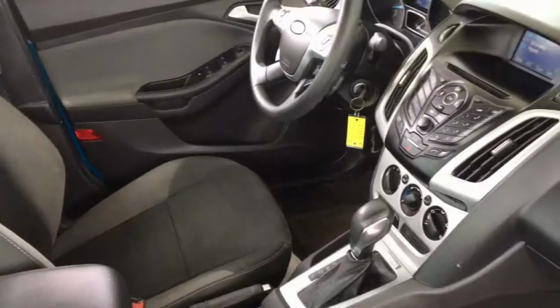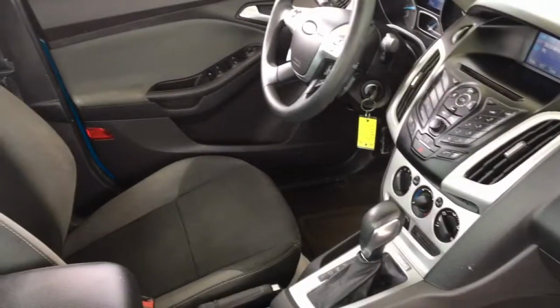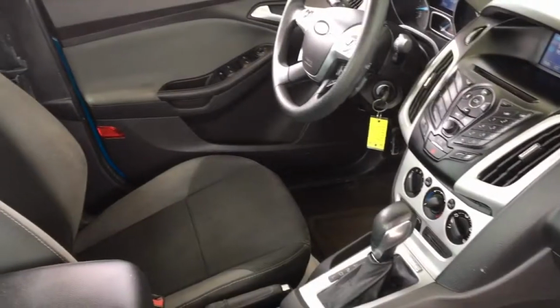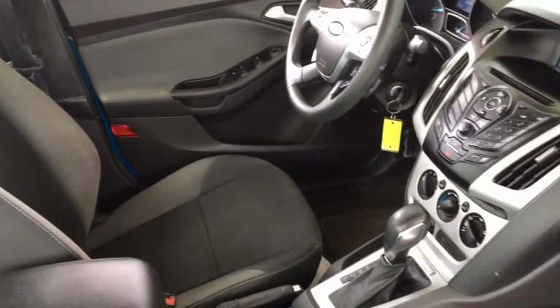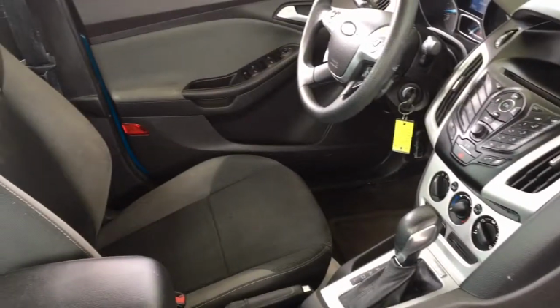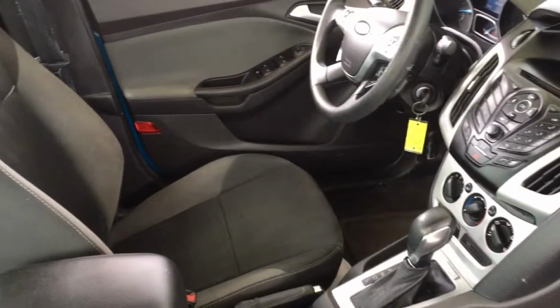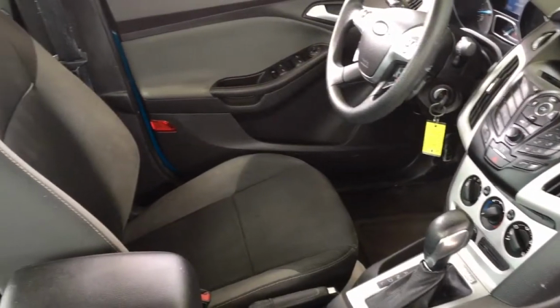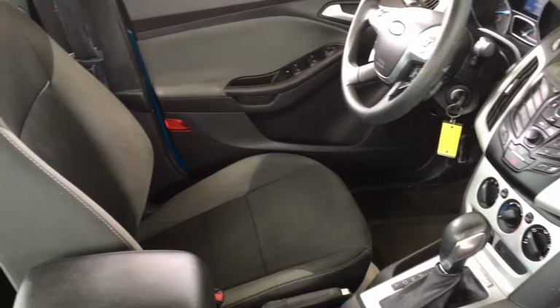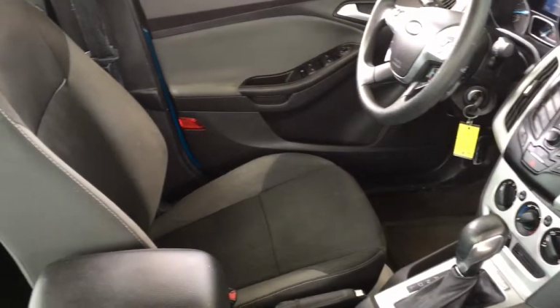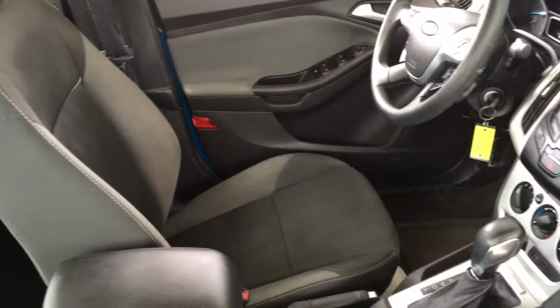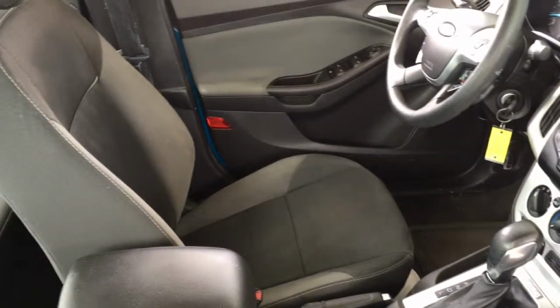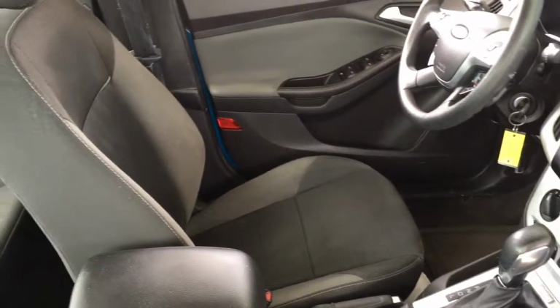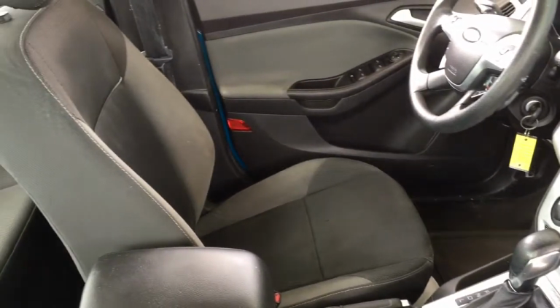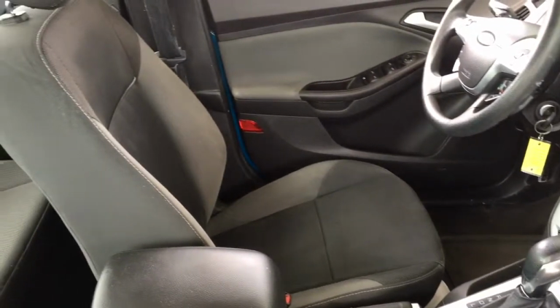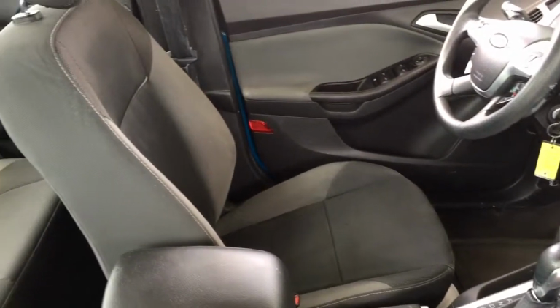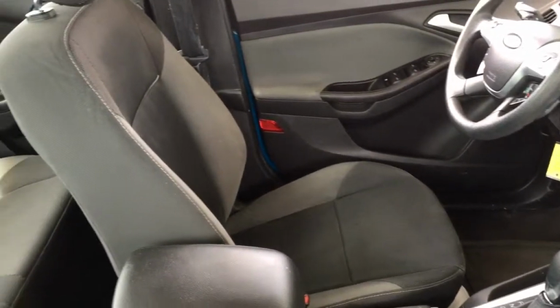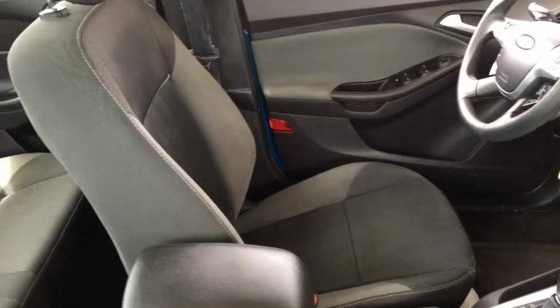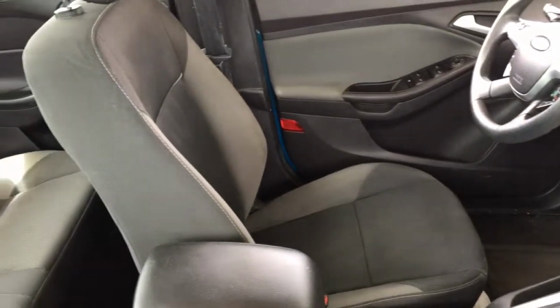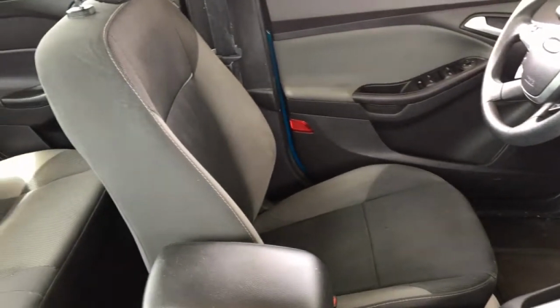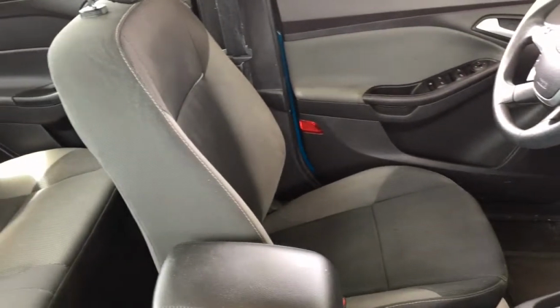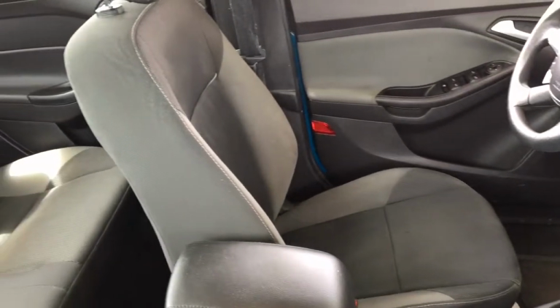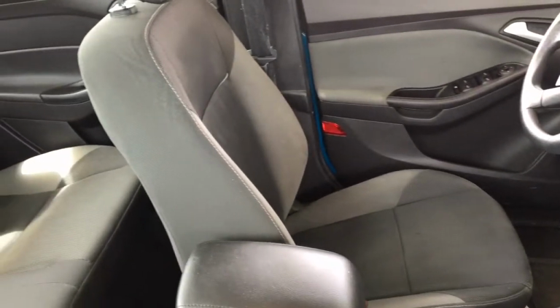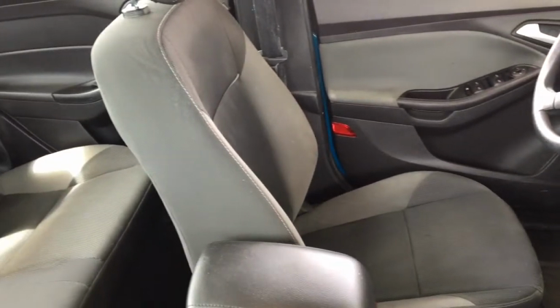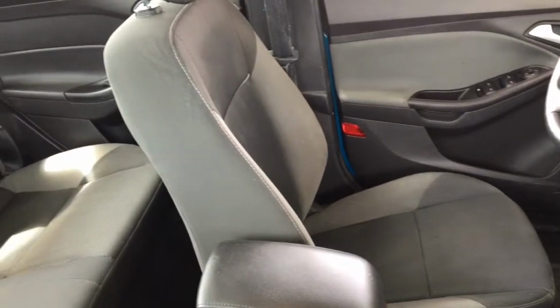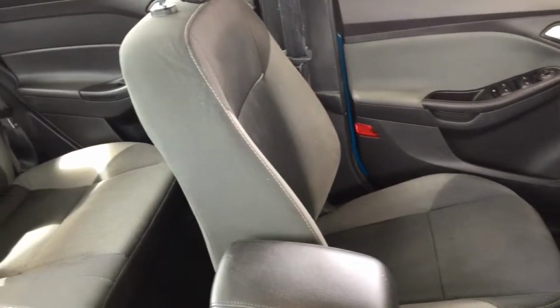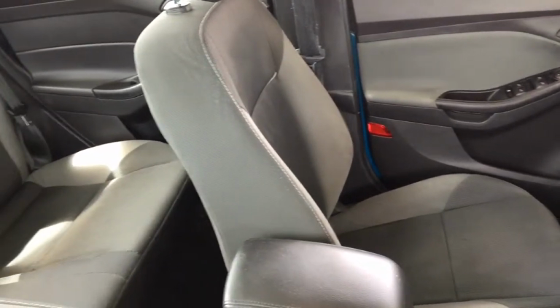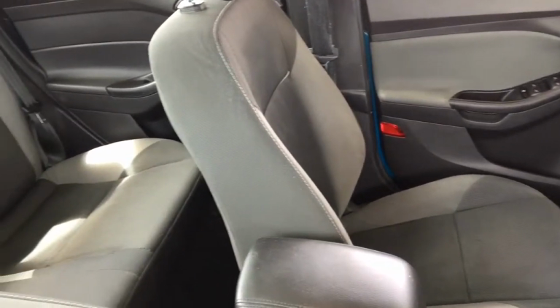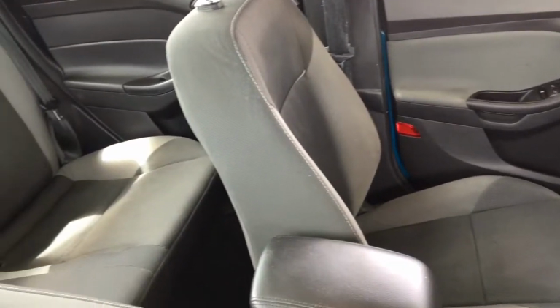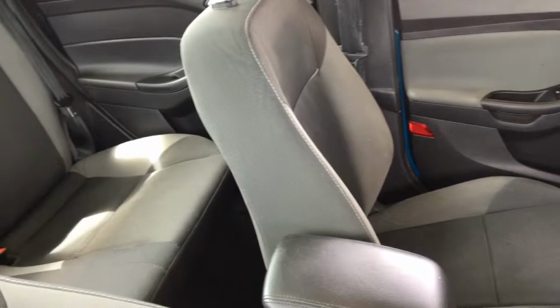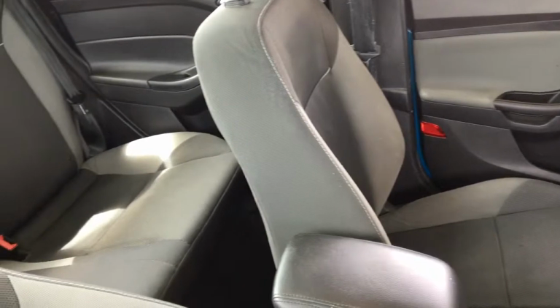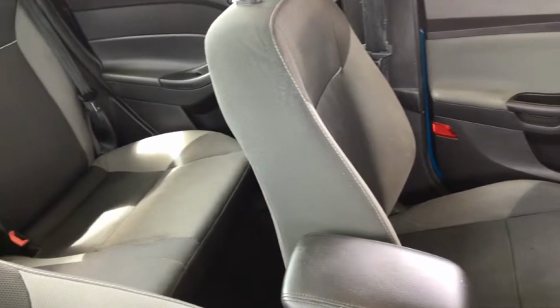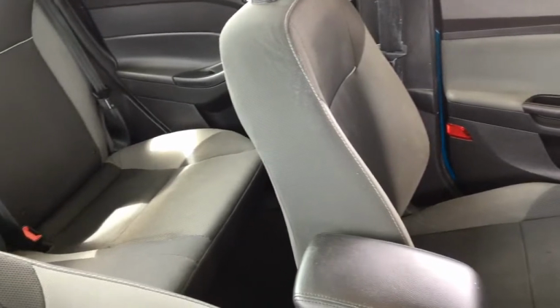In the back there's seating for three and with fold-down rear seat backs you can accommodate larger items or more cargo.